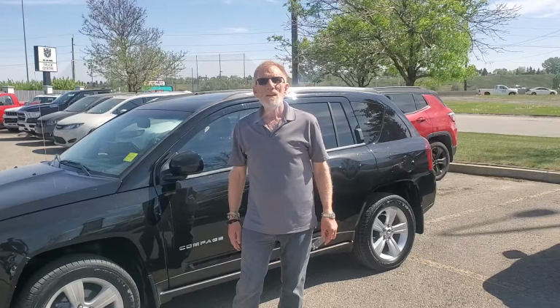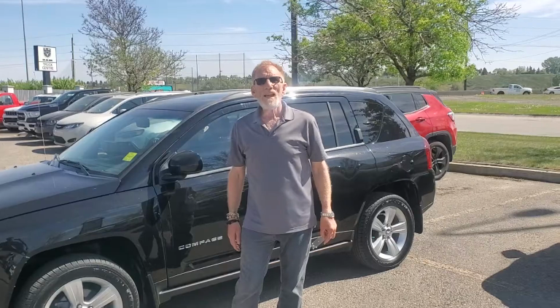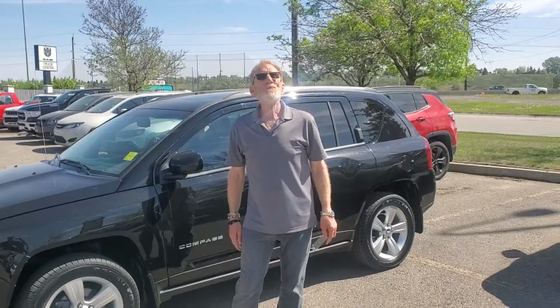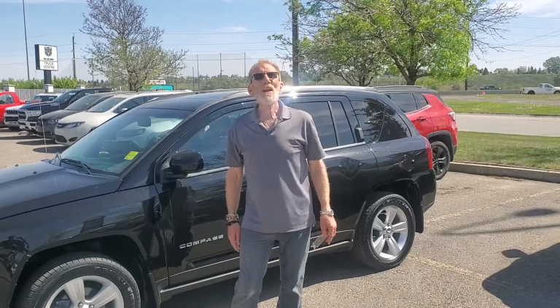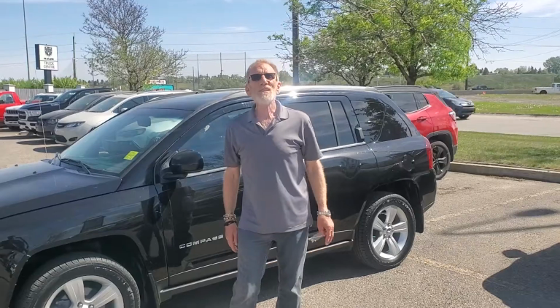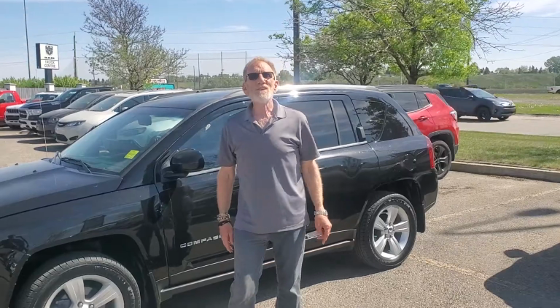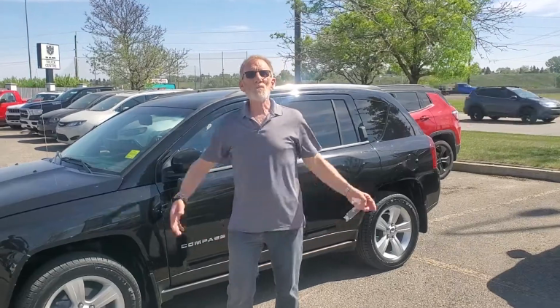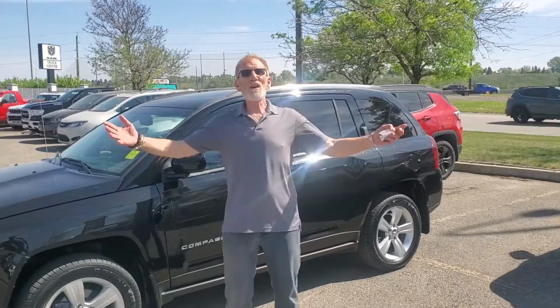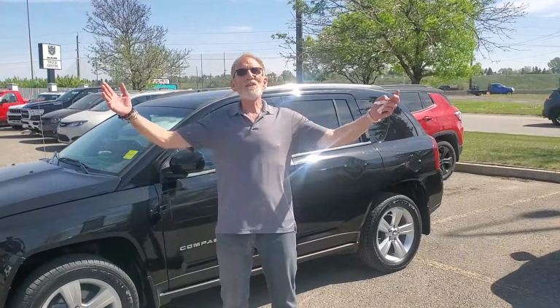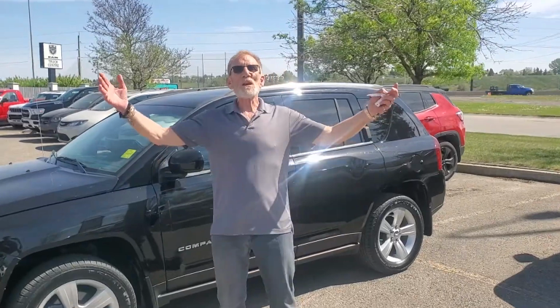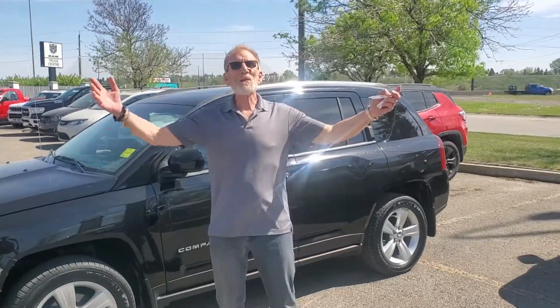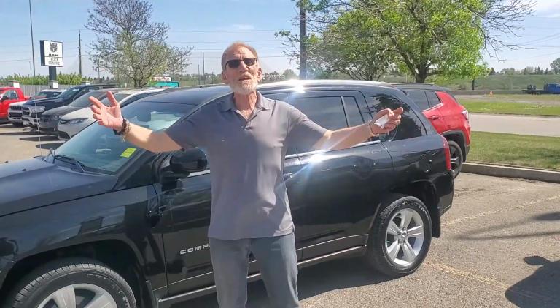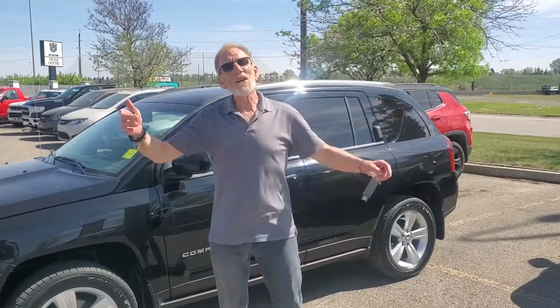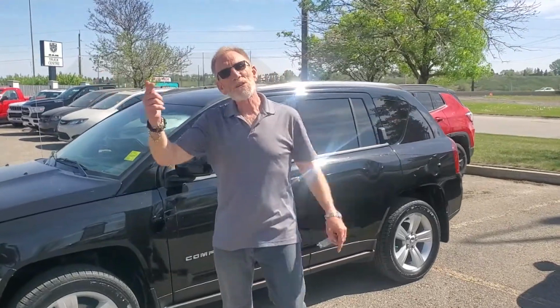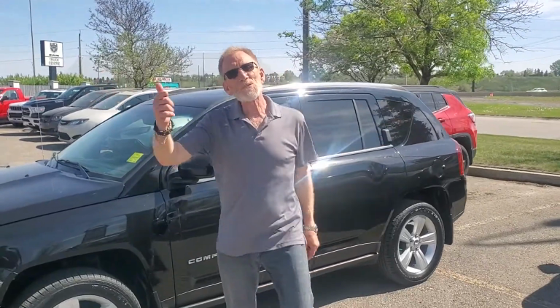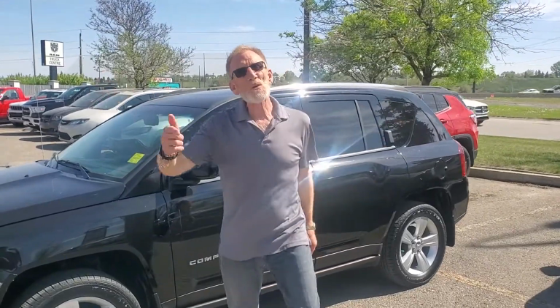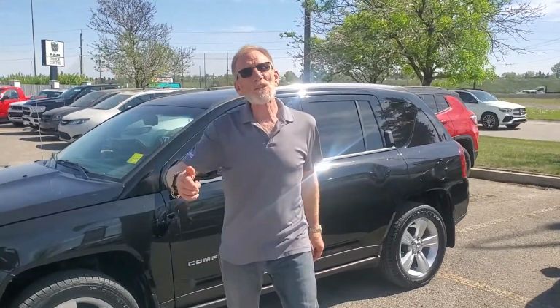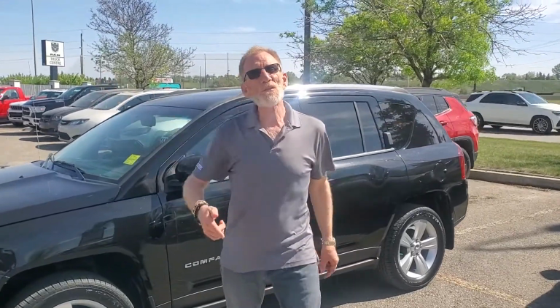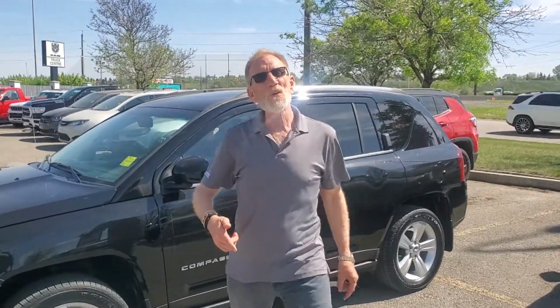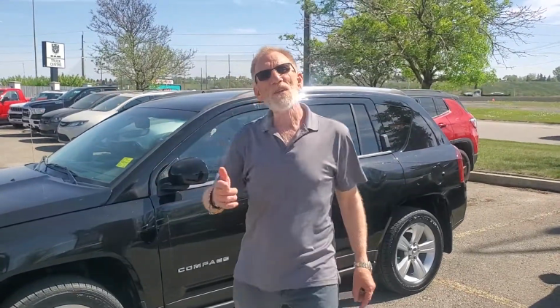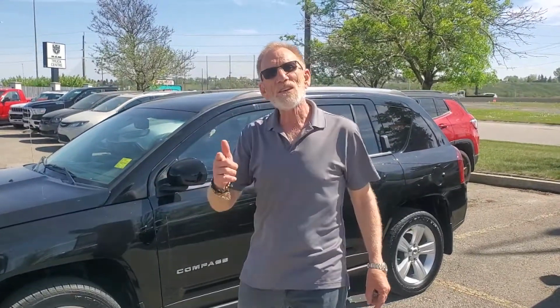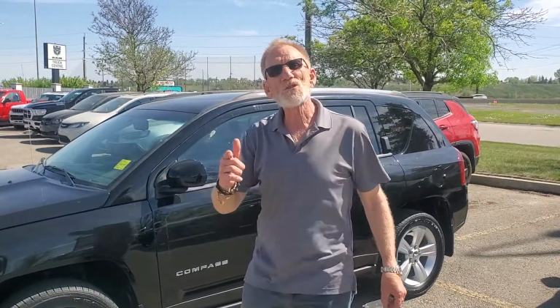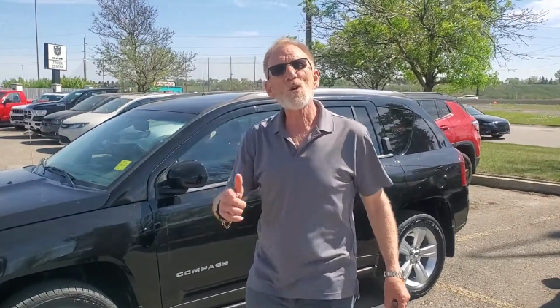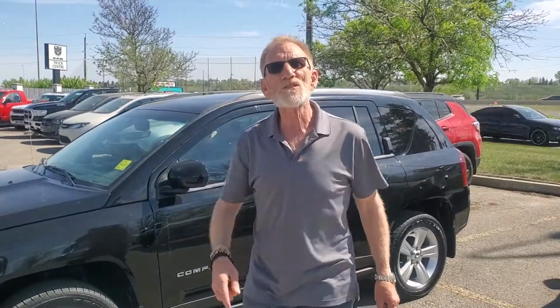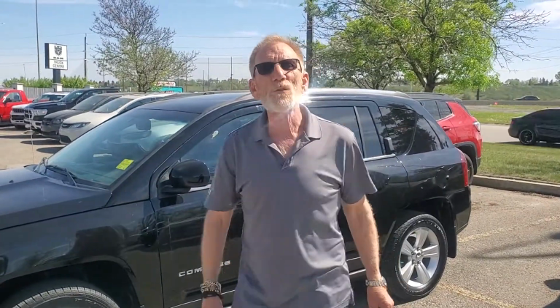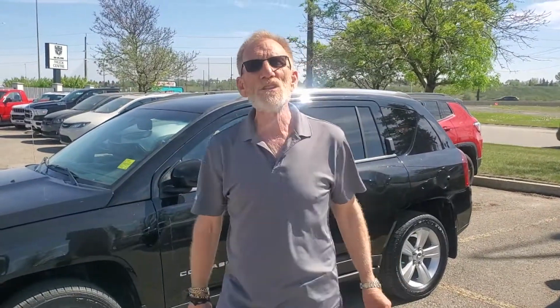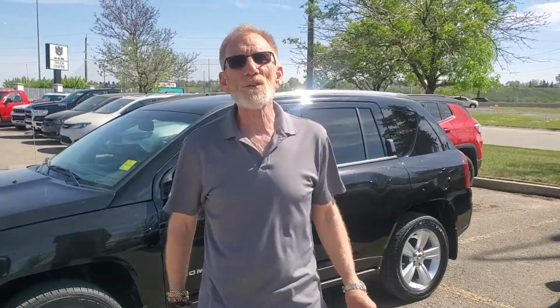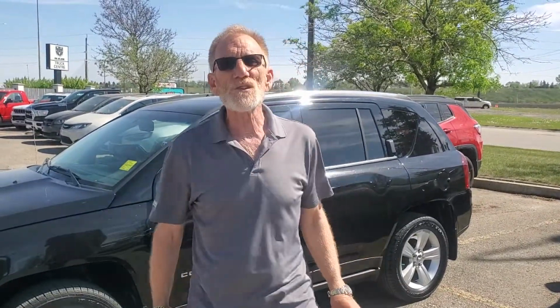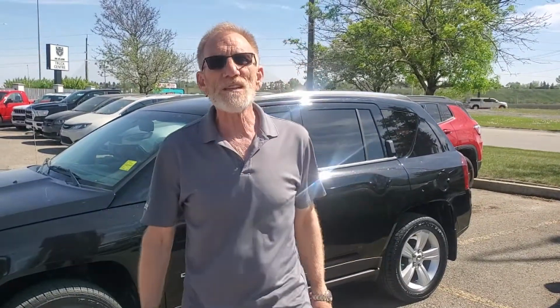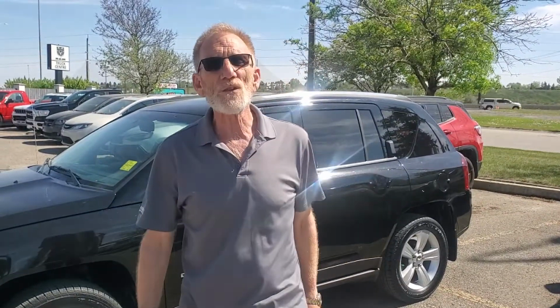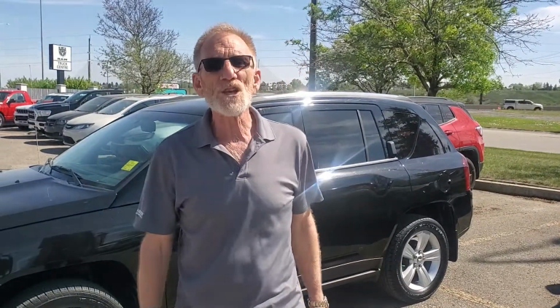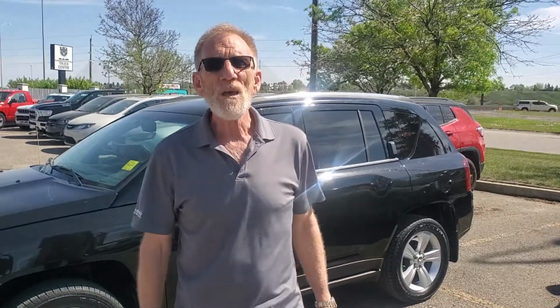Hey Brent, good morning, Rick Burdy here. We just spoke on the phone. Thank you so much for reaching out to the dealership.